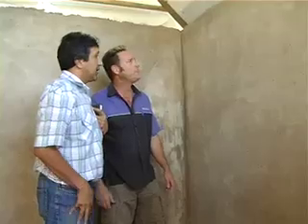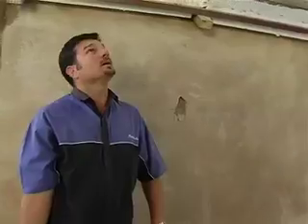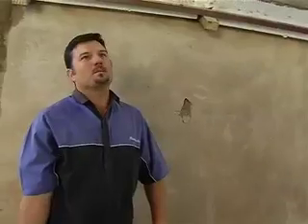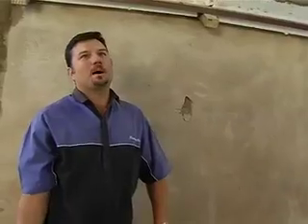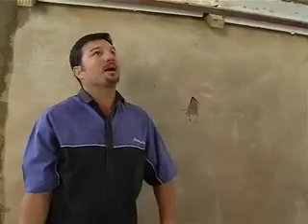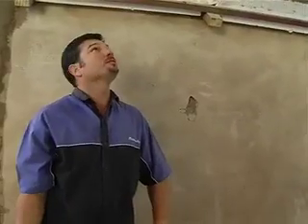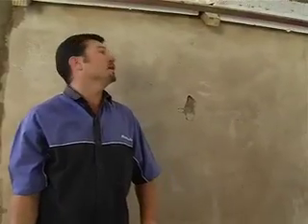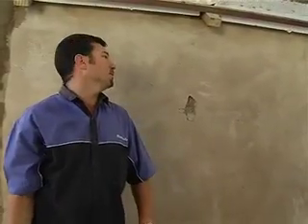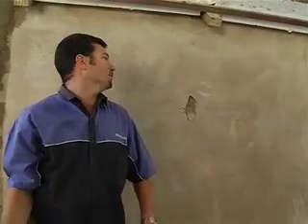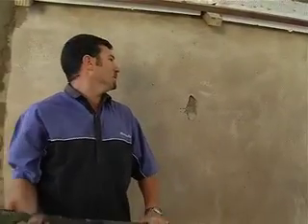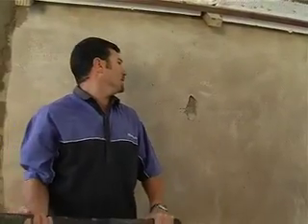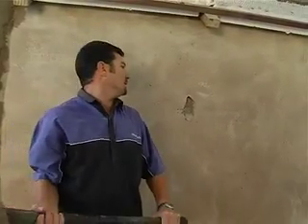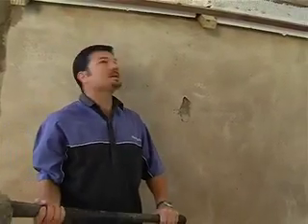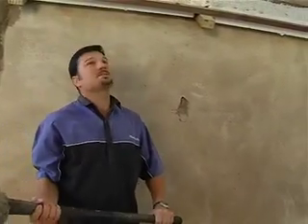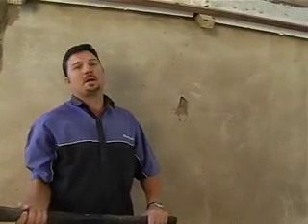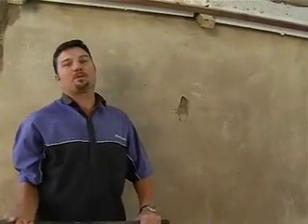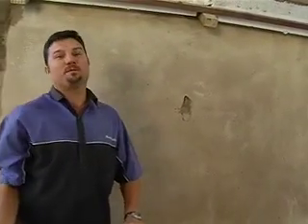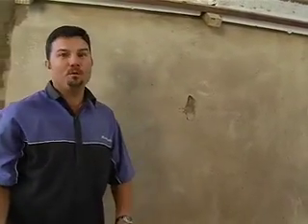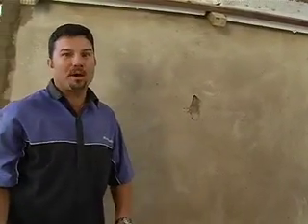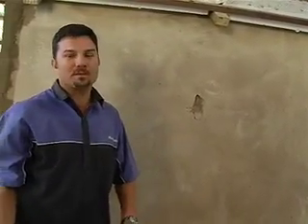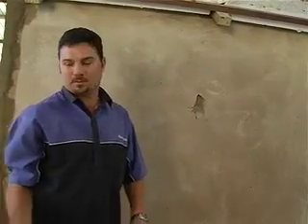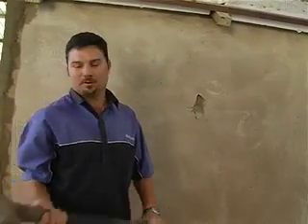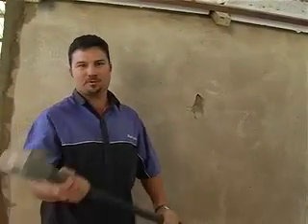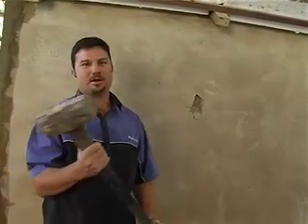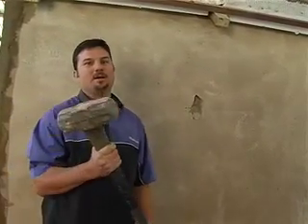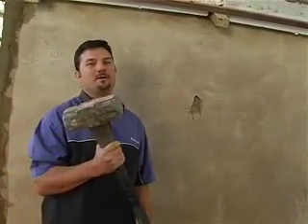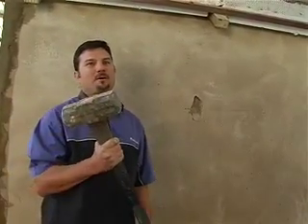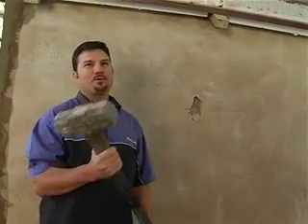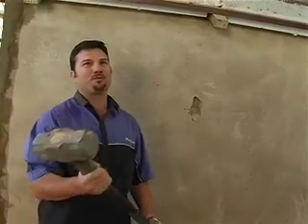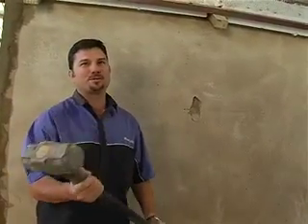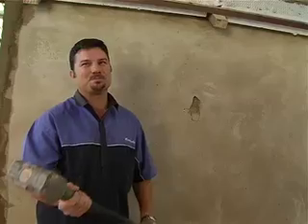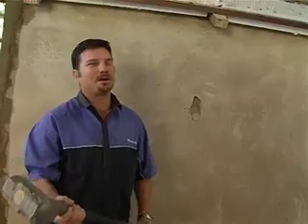Mike gave the wall a nice smack with a 4-pound hammer. We're going to try now with a 14-pound.